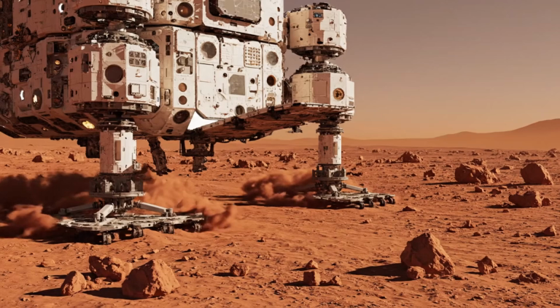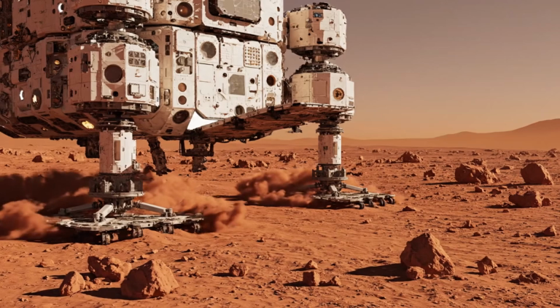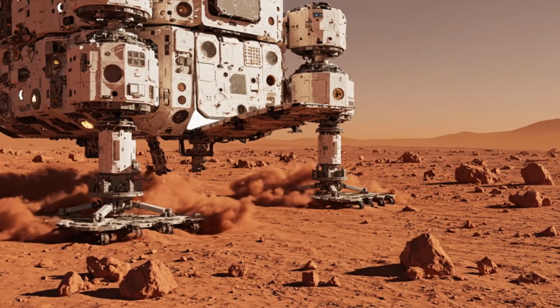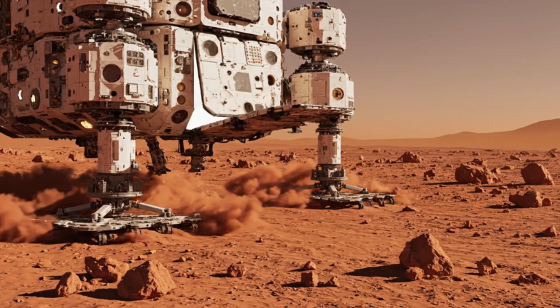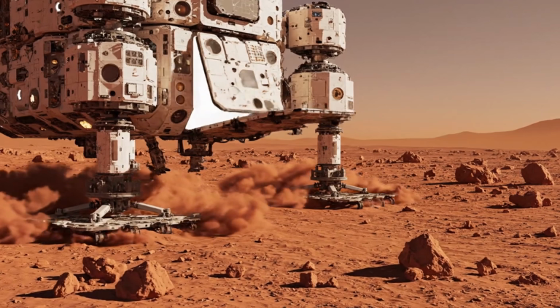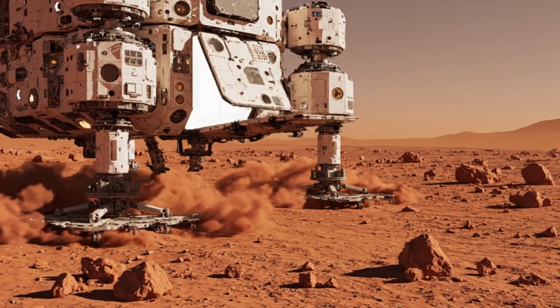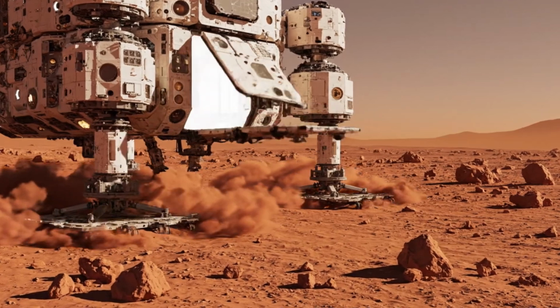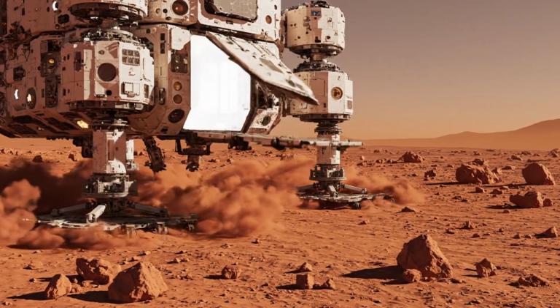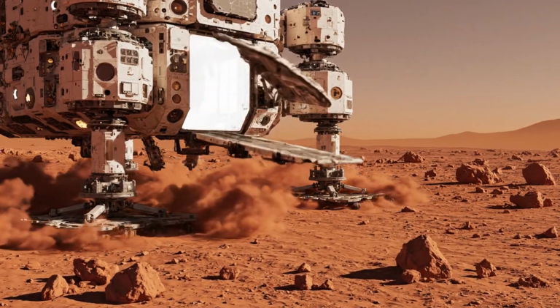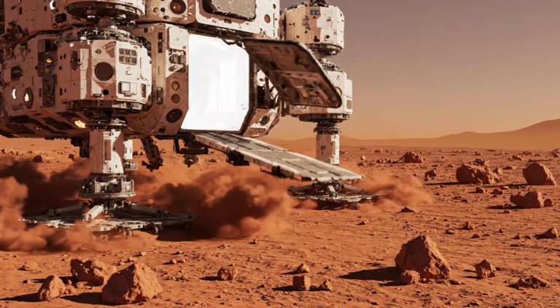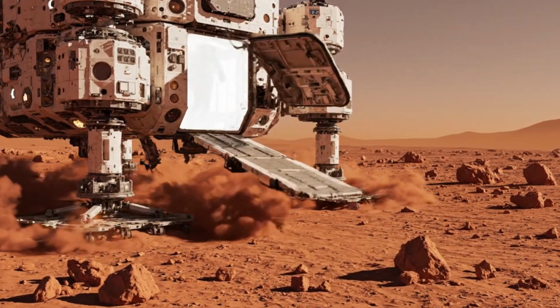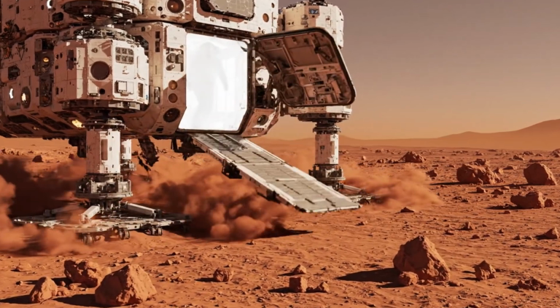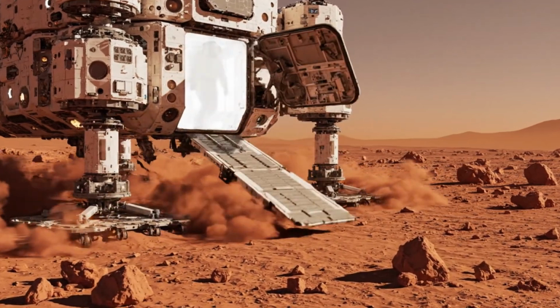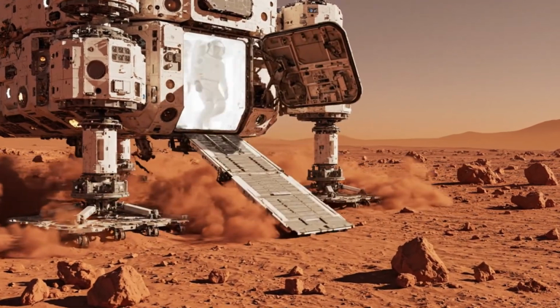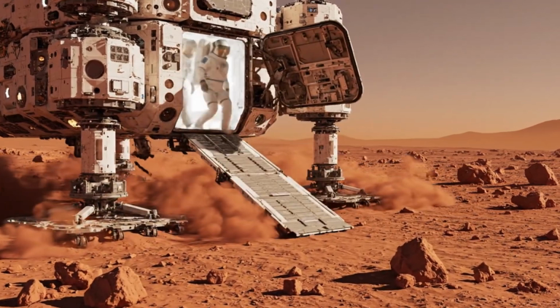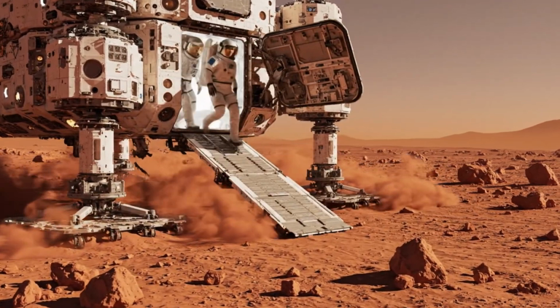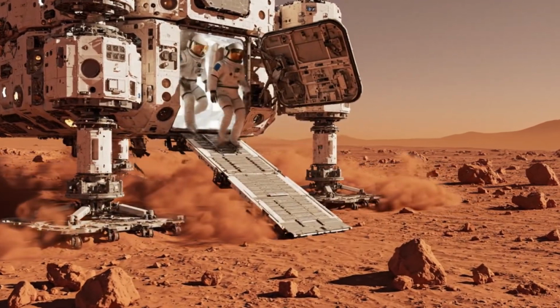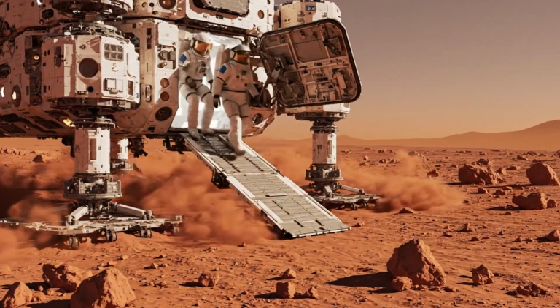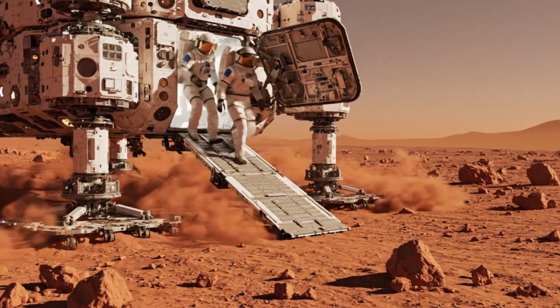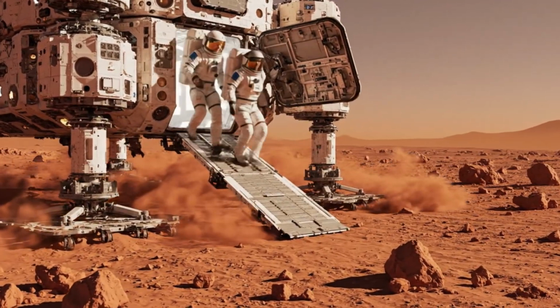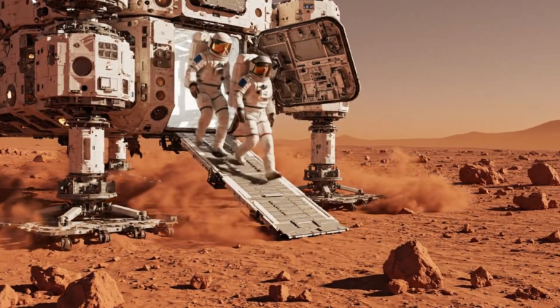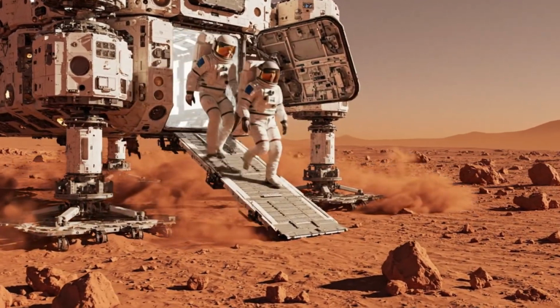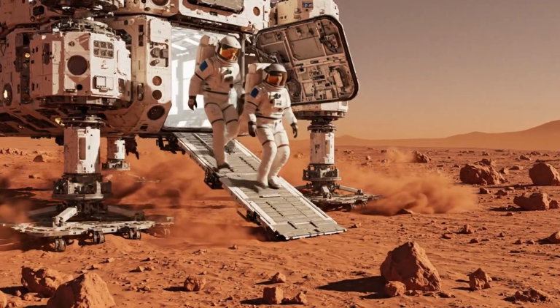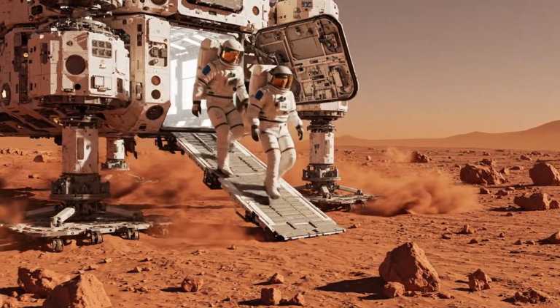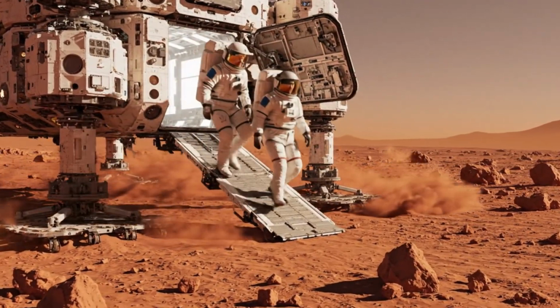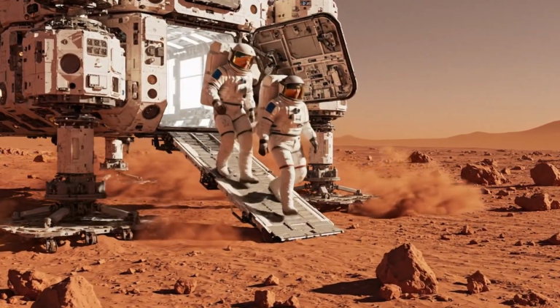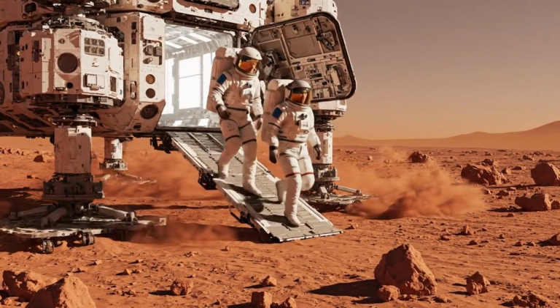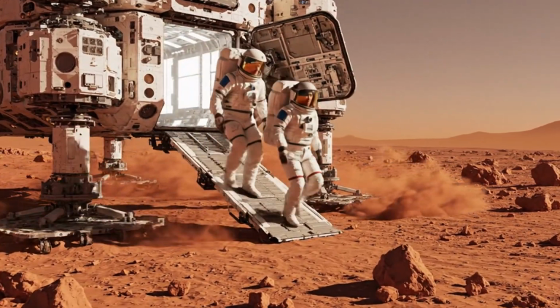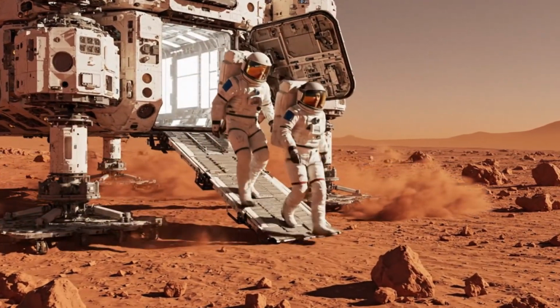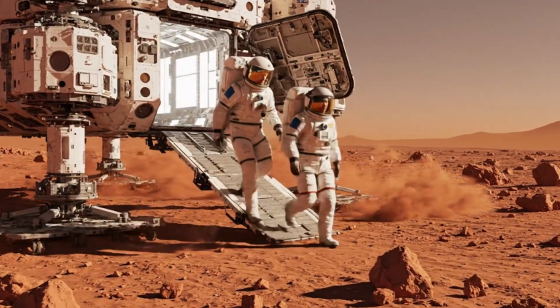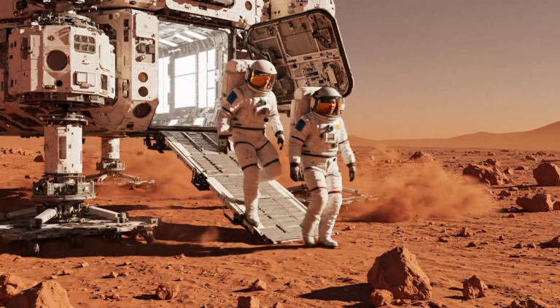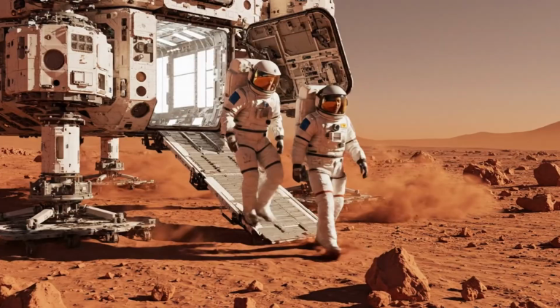We will not go for aliens today. We will return for that later with full preparation.